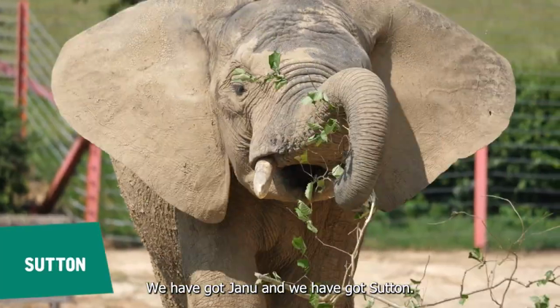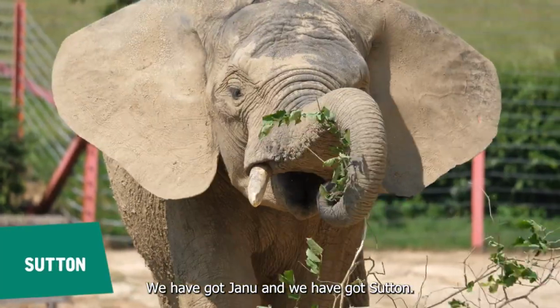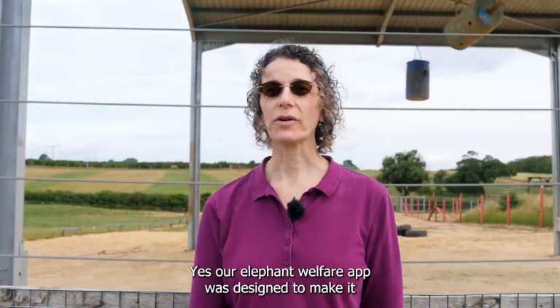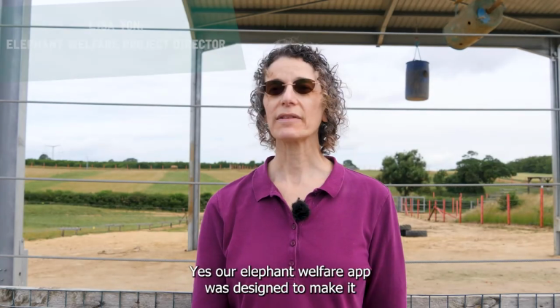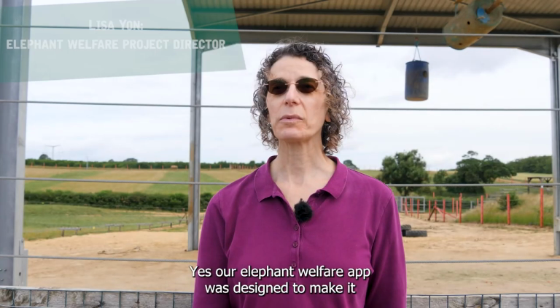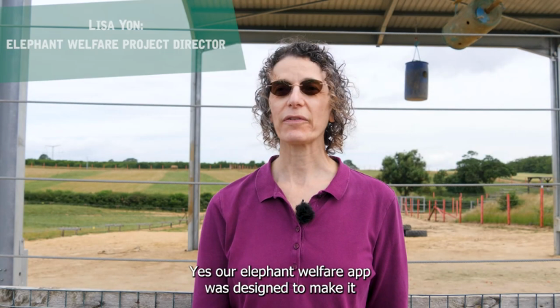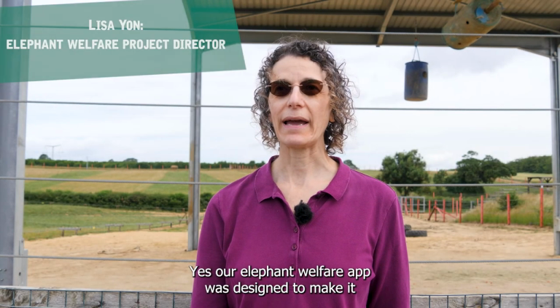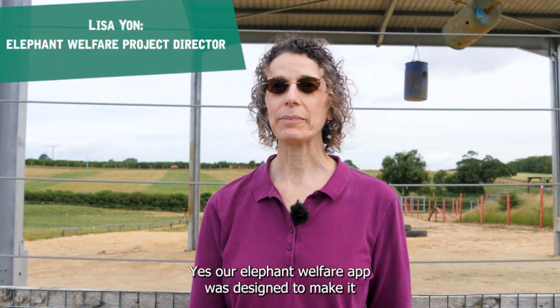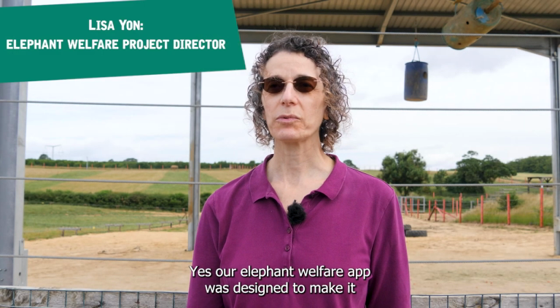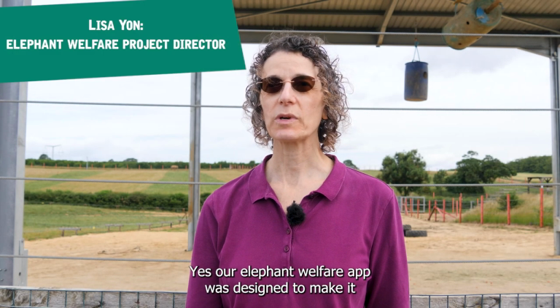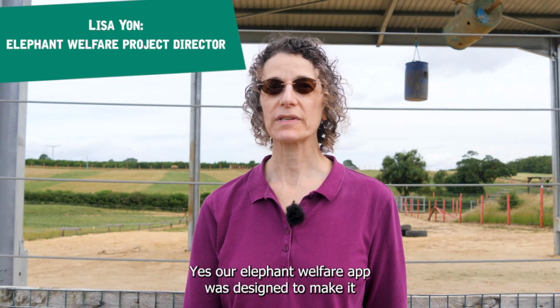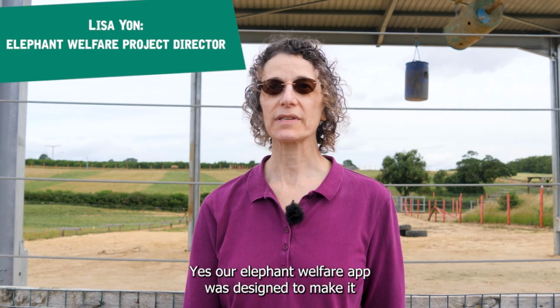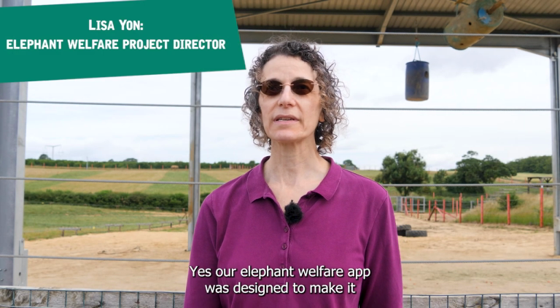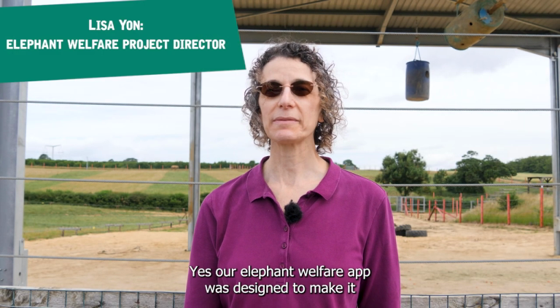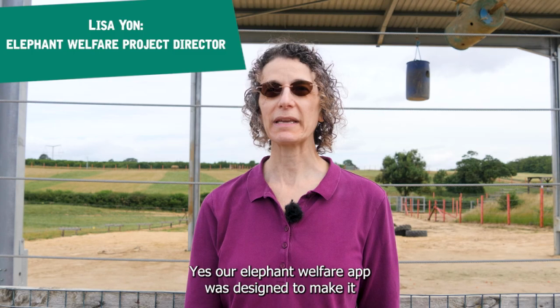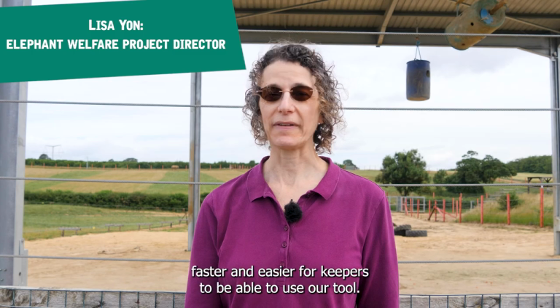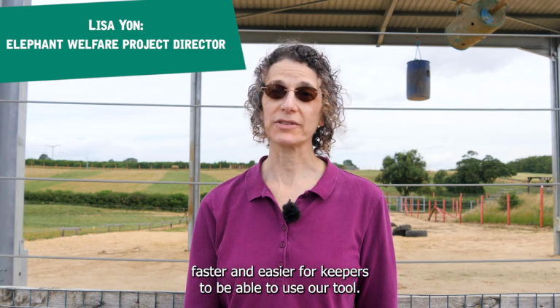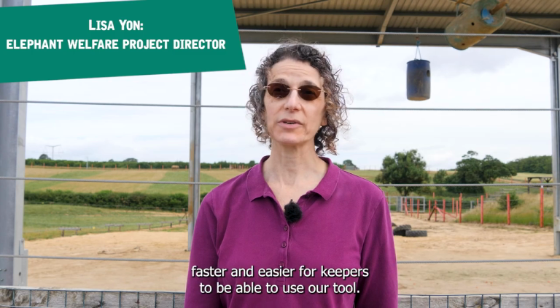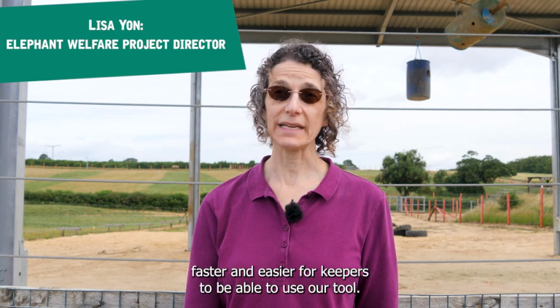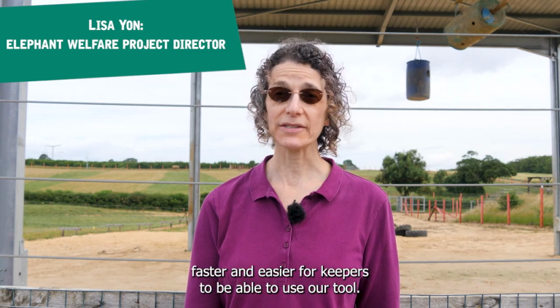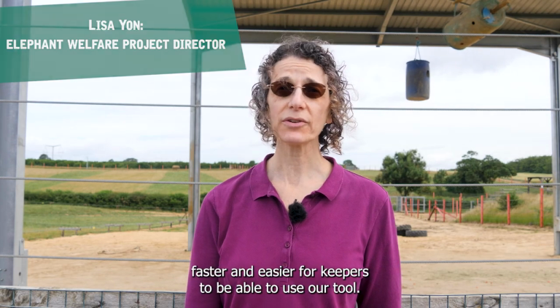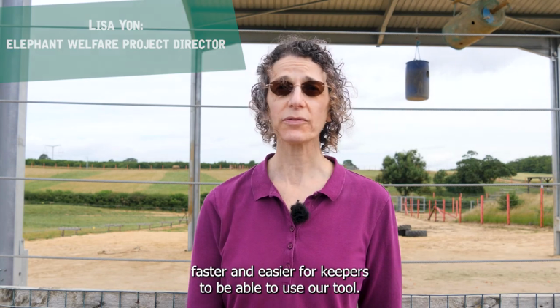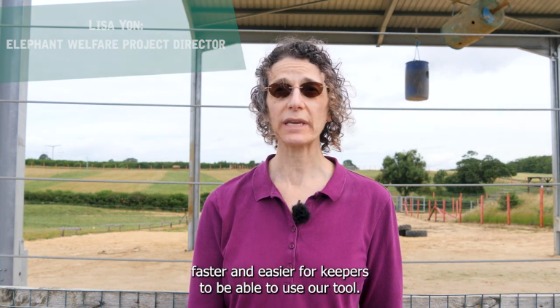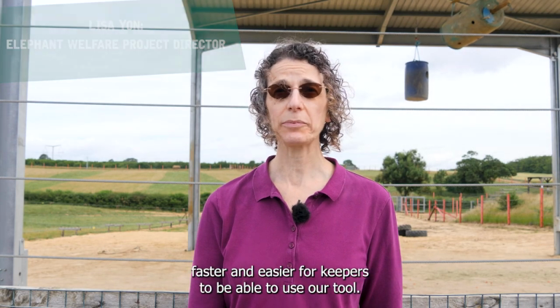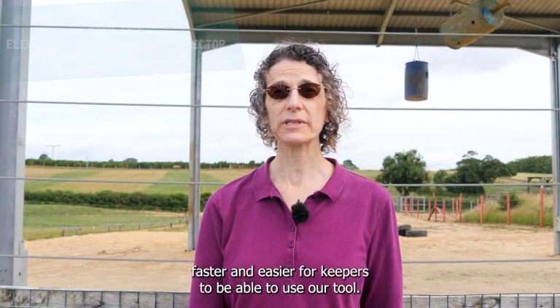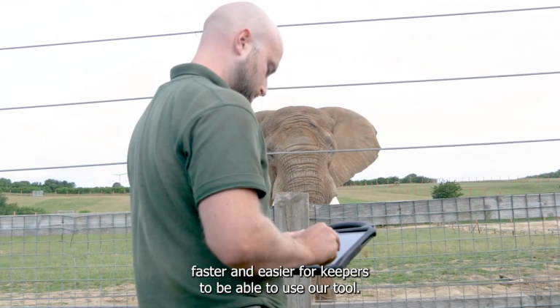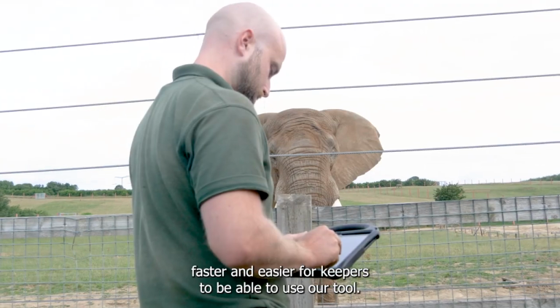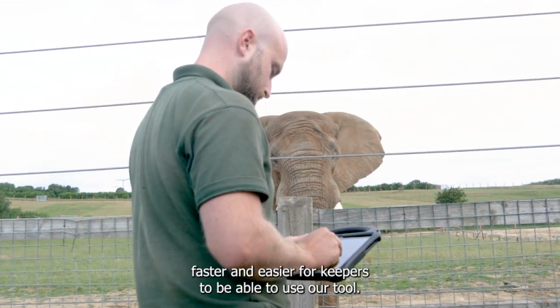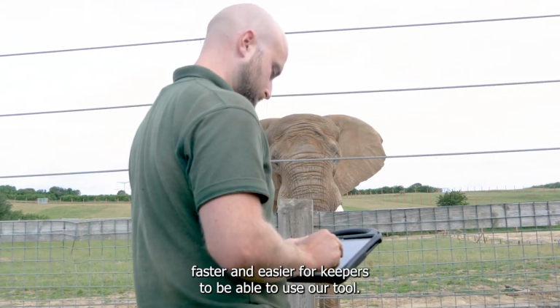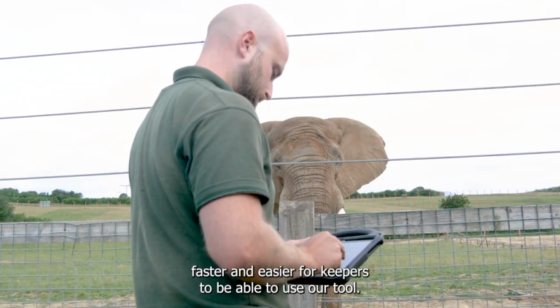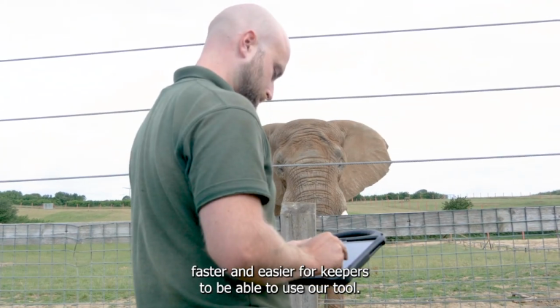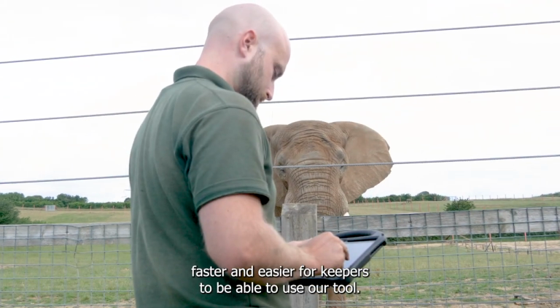Our elephant welfare app was designed to make it faster and easier for keepers to use our tool.